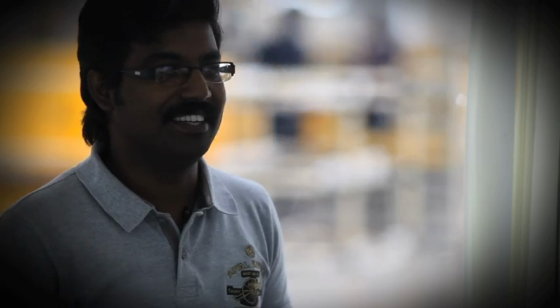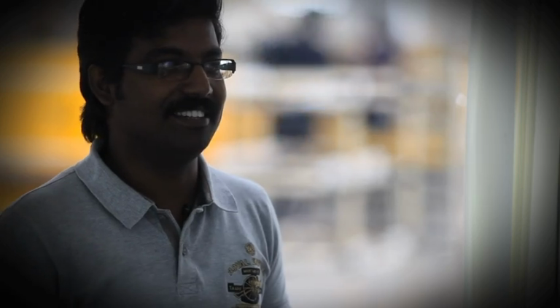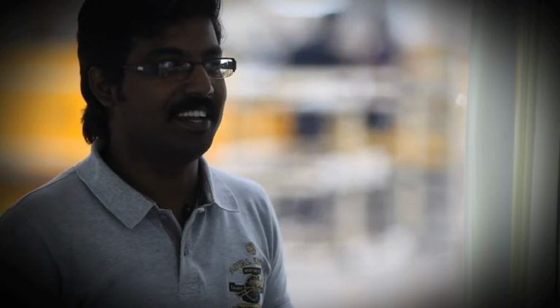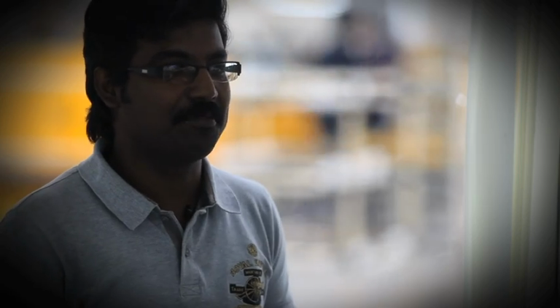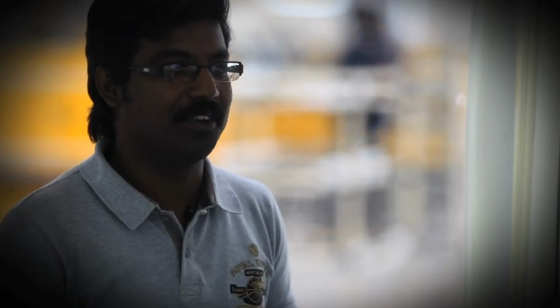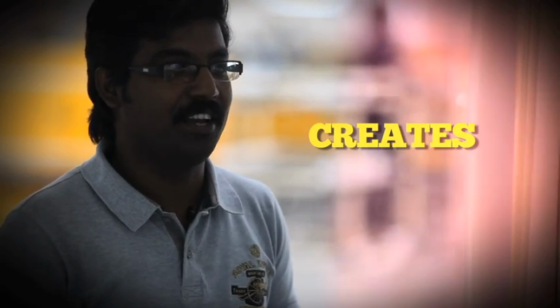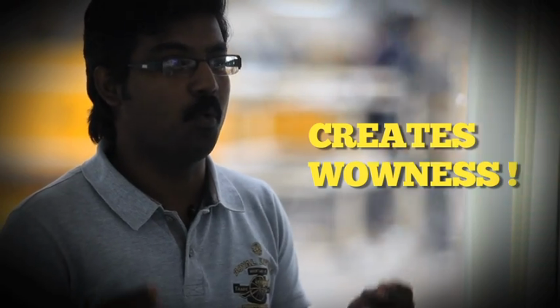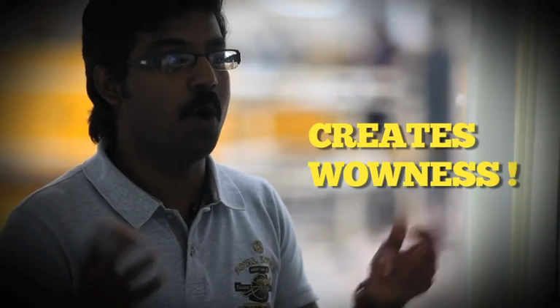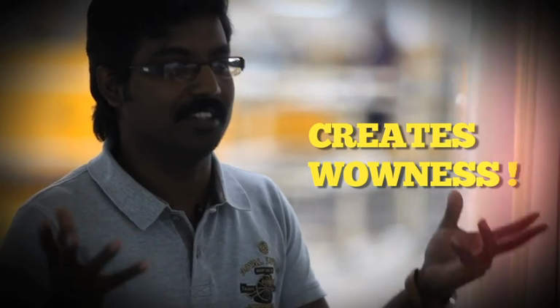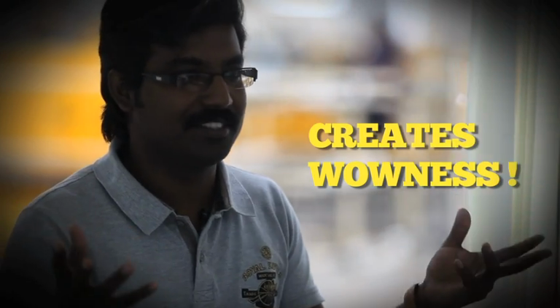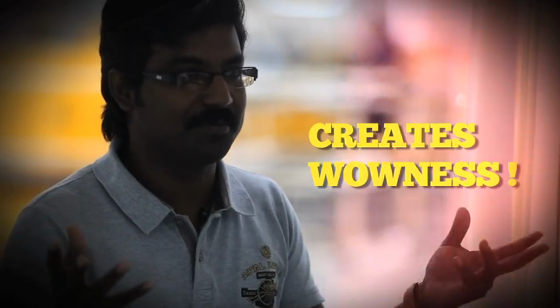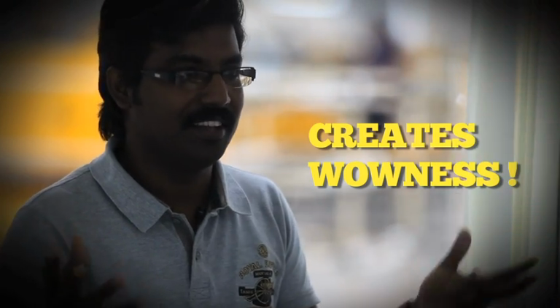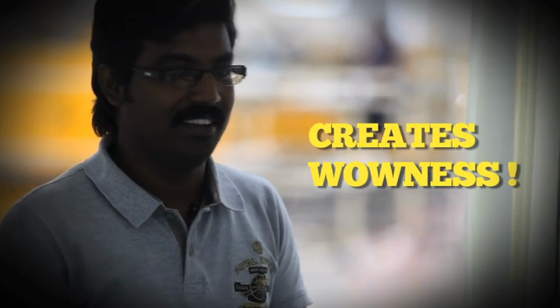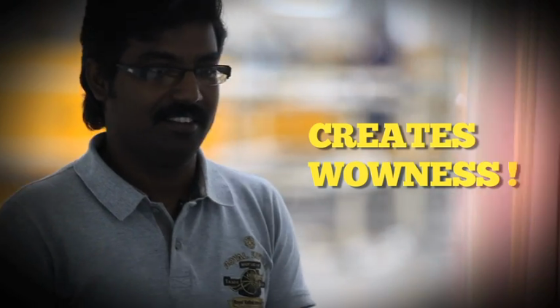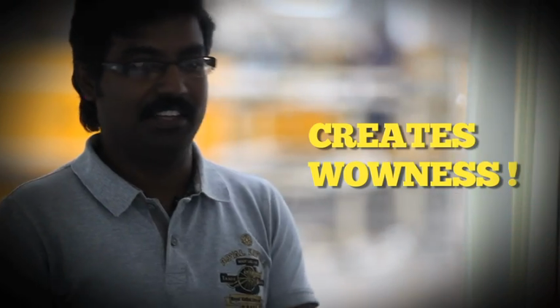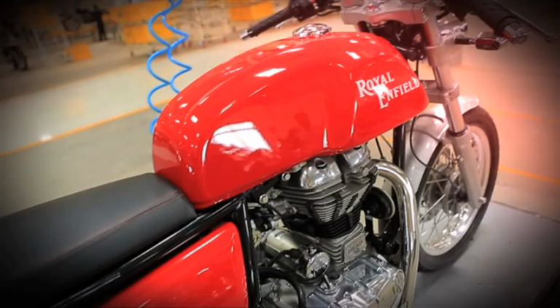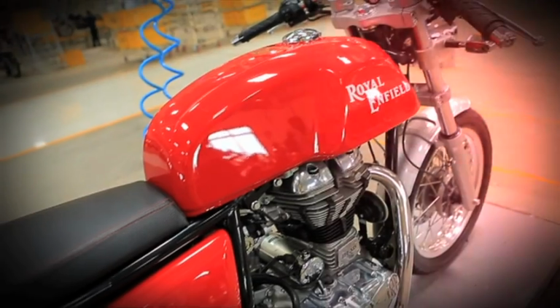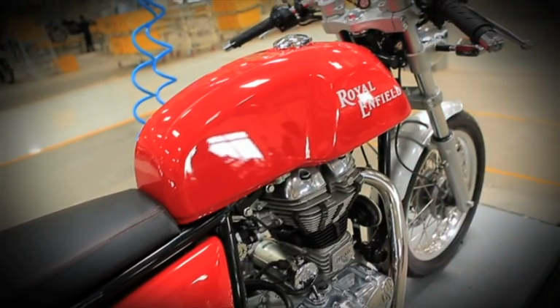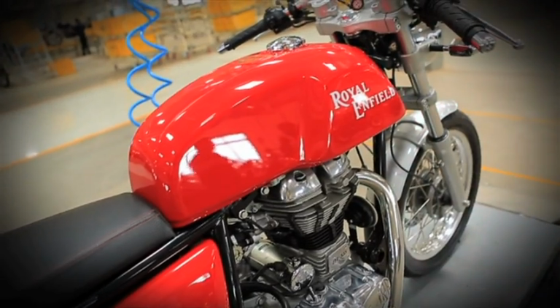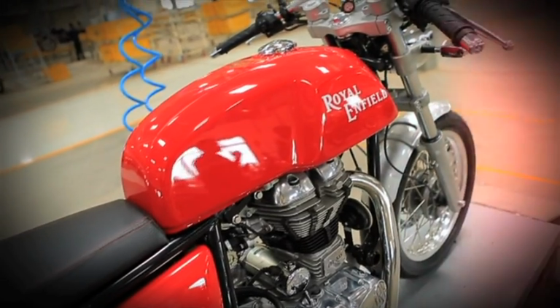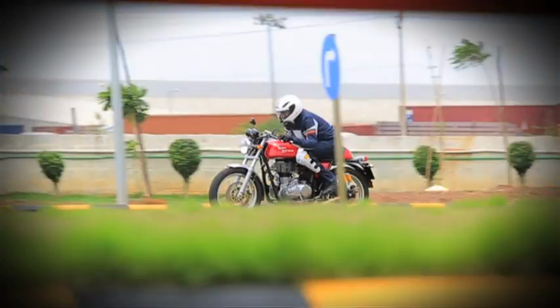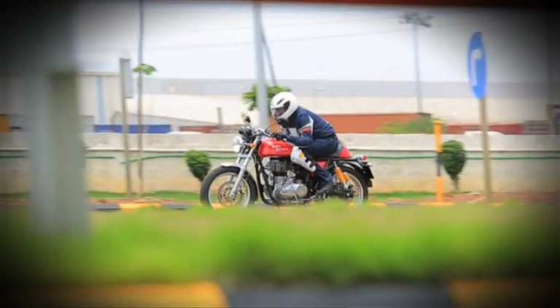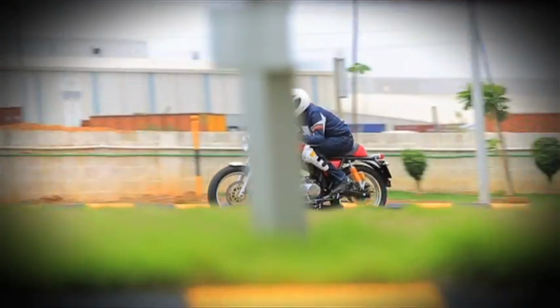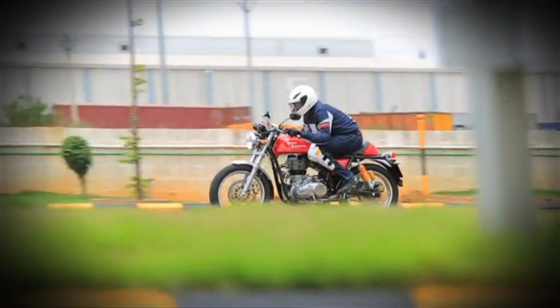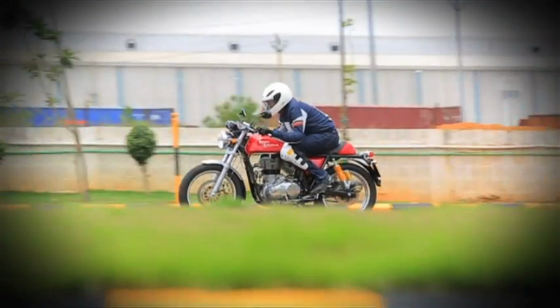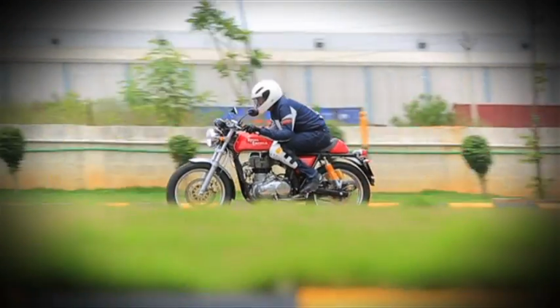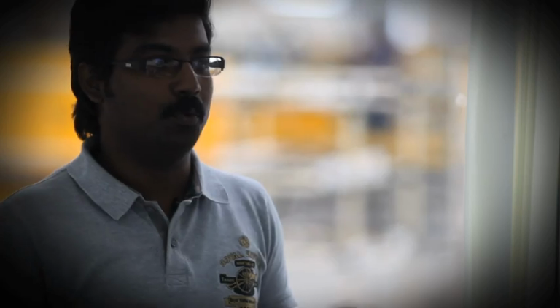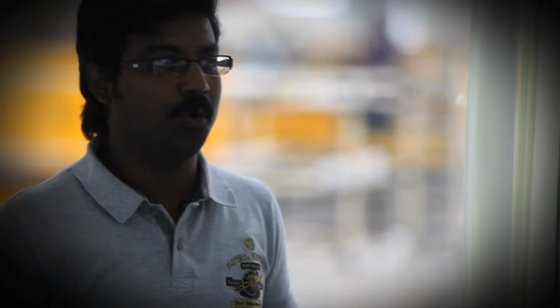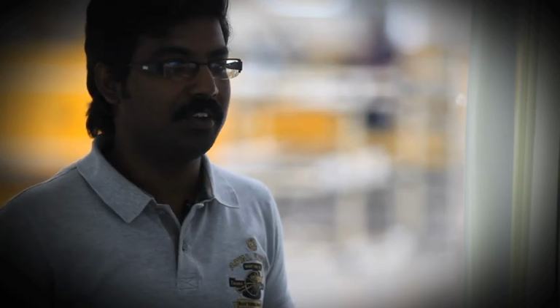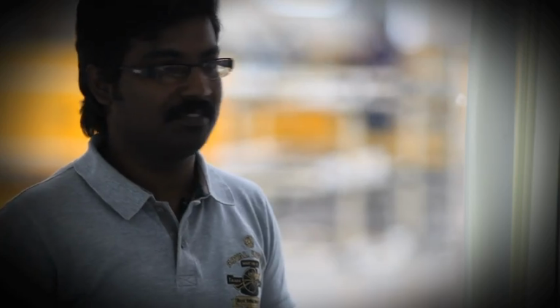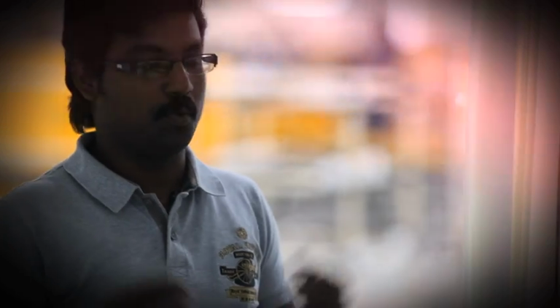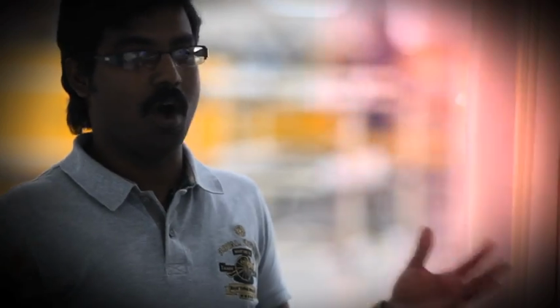The design has to create a wow-ness — whether to look at, whether to ride, whether to own. Wow.